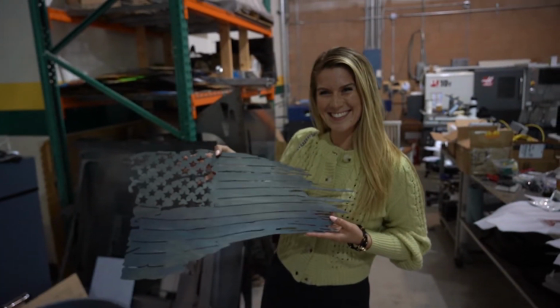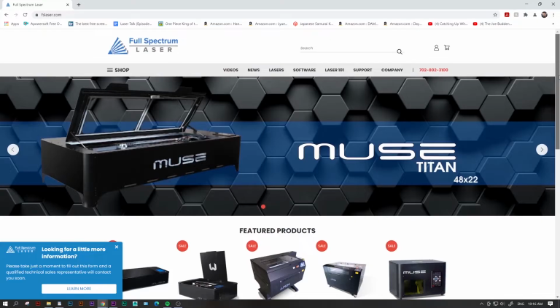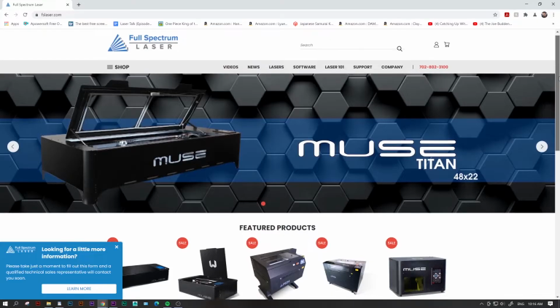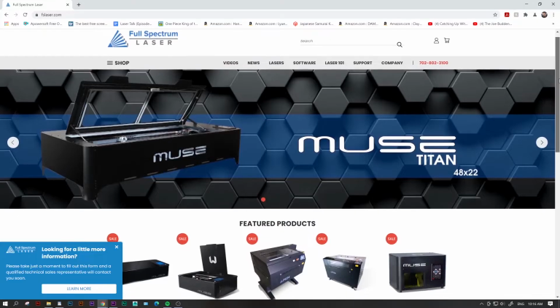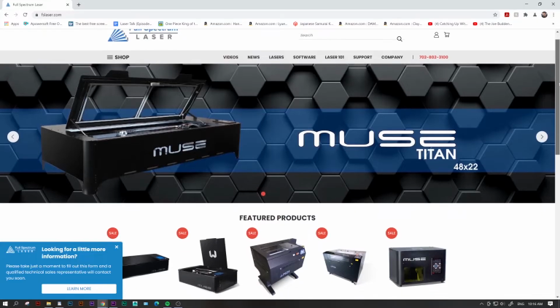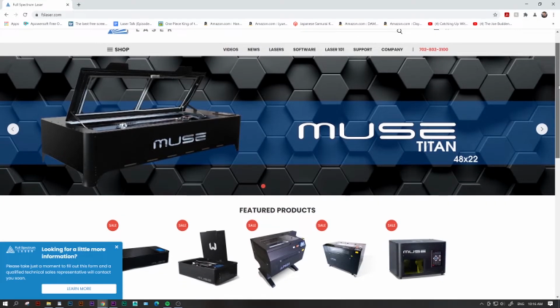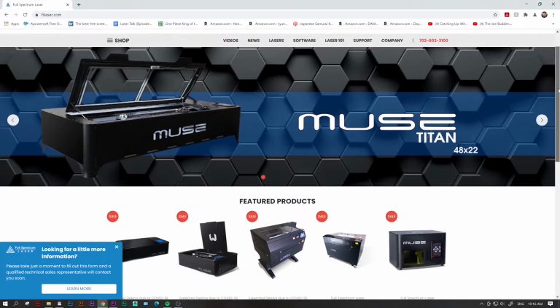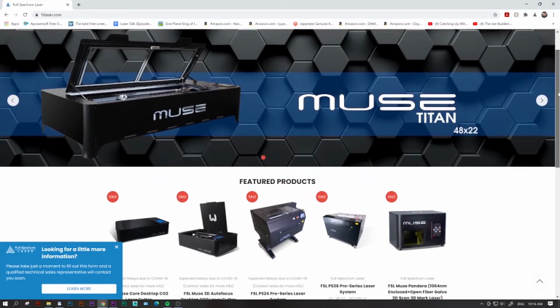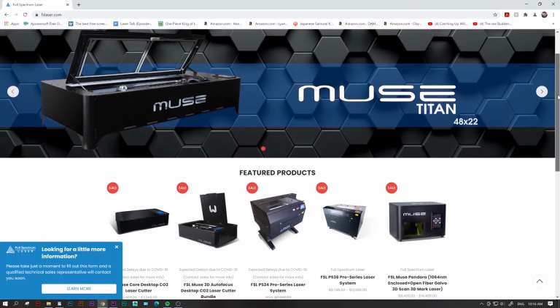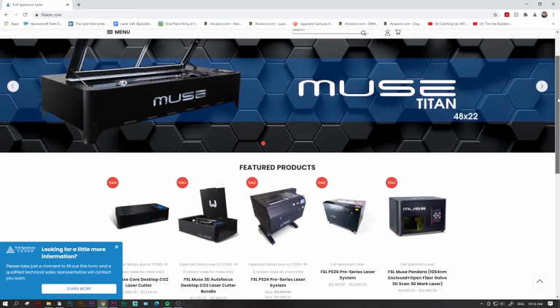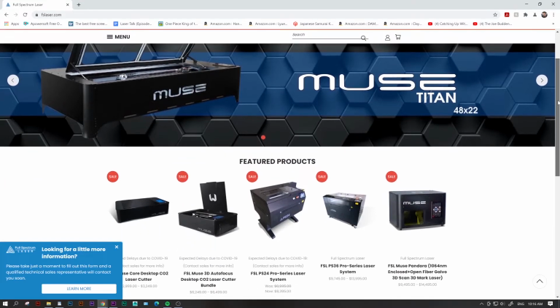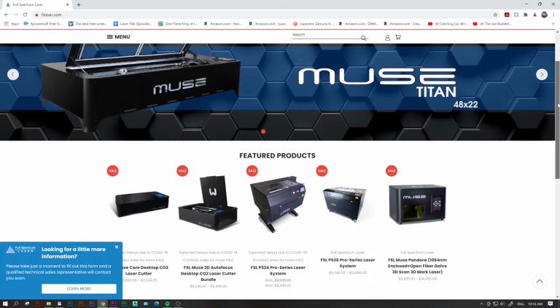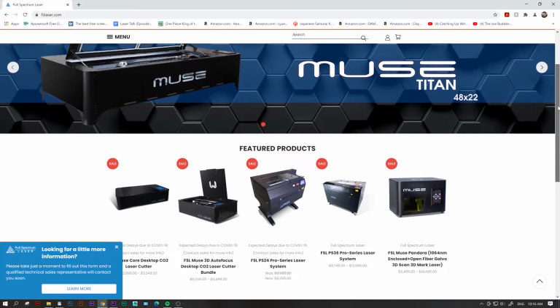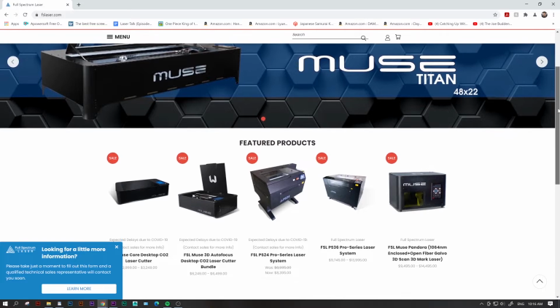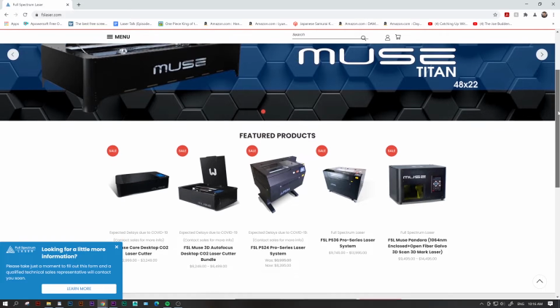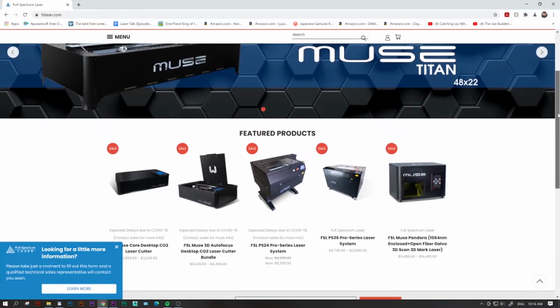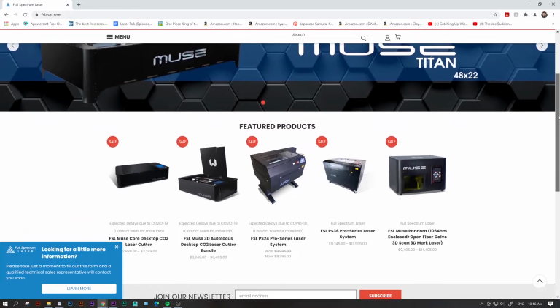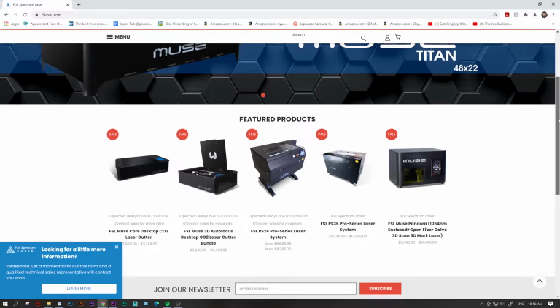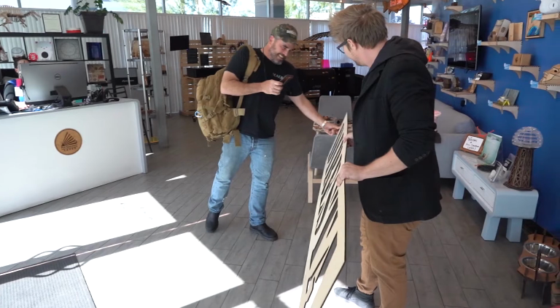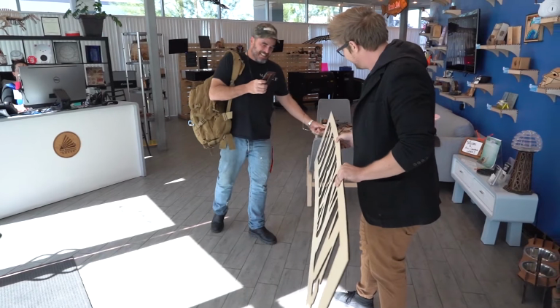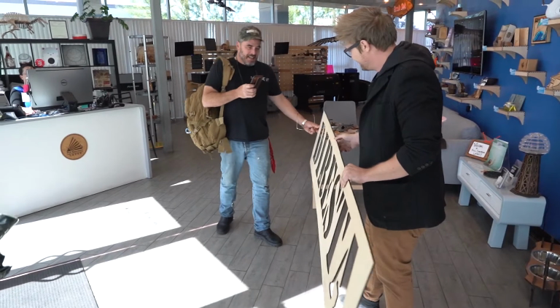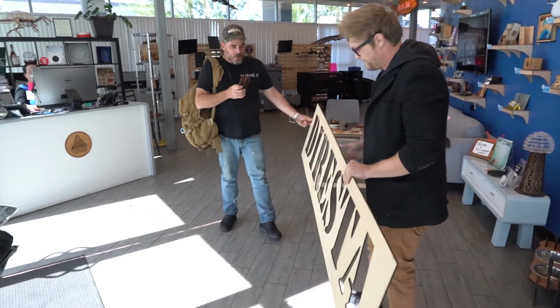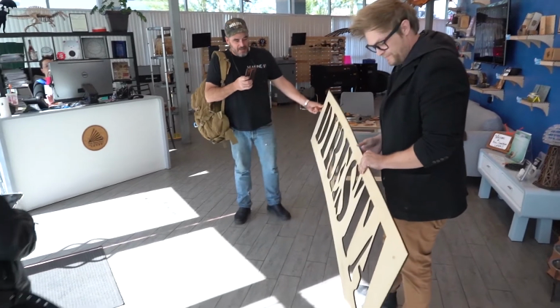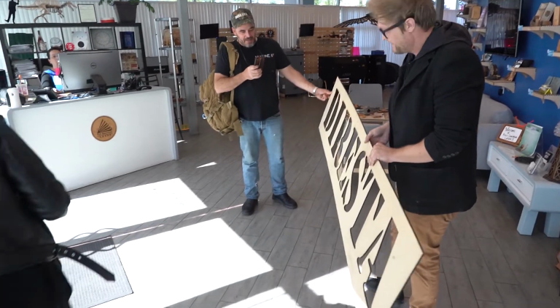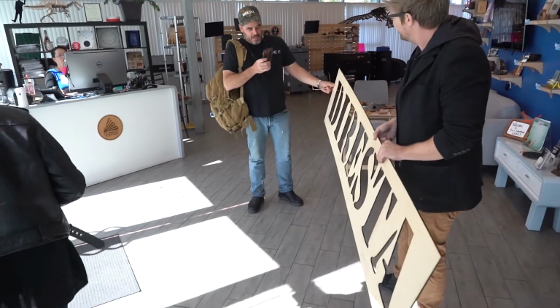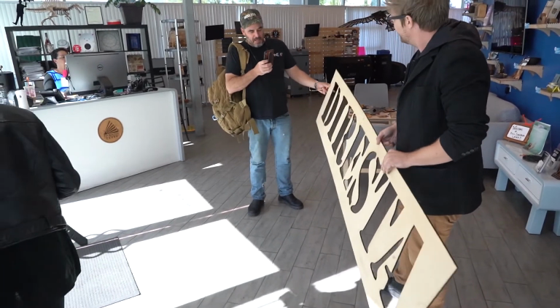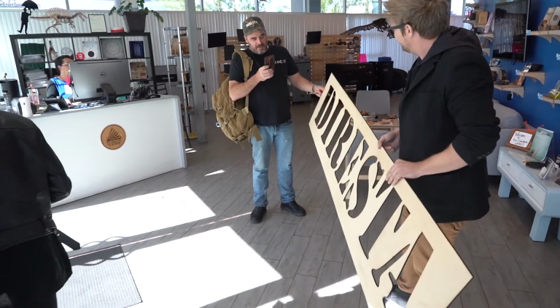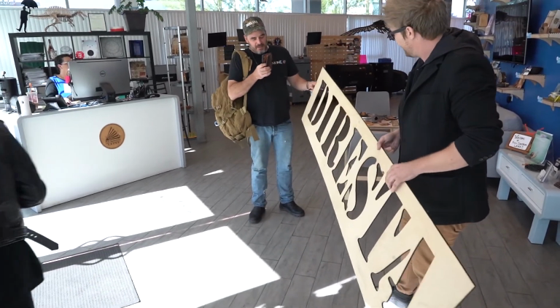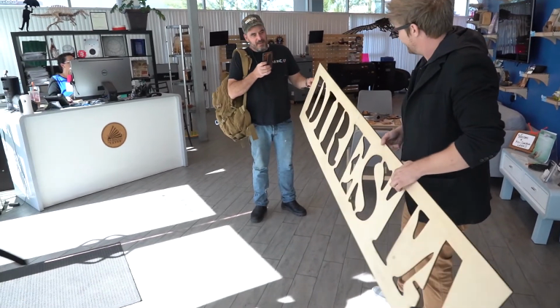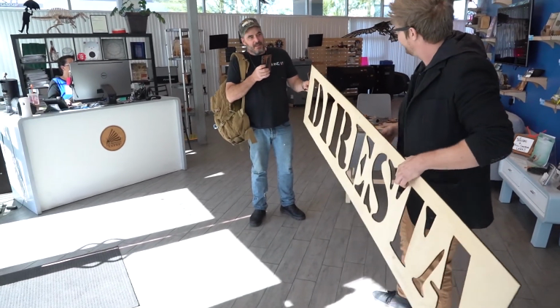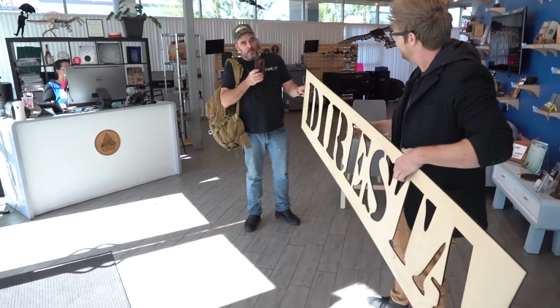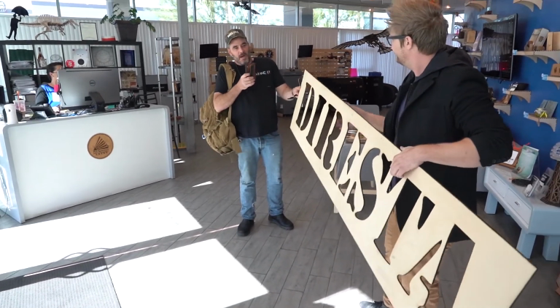If you have any more questions, visit our website or give us a call. Join the Full Spectrum Laser community today and start making.